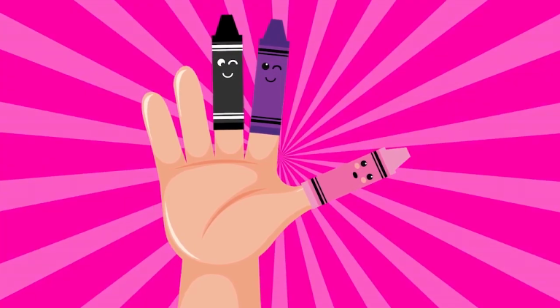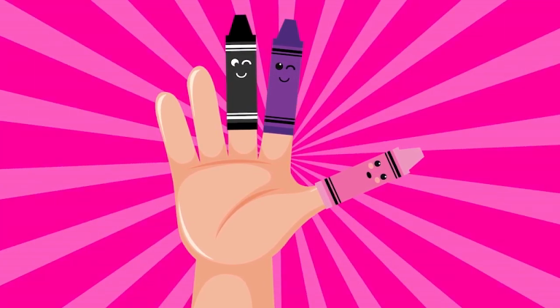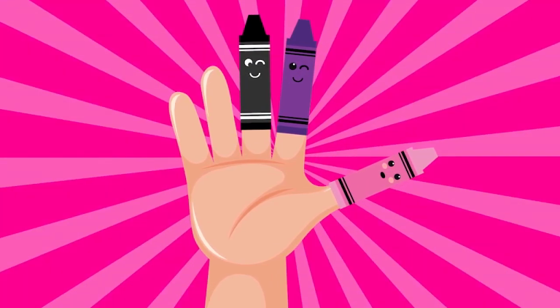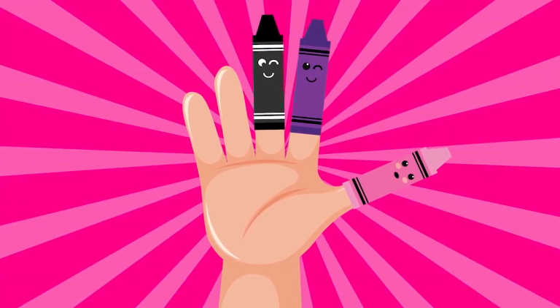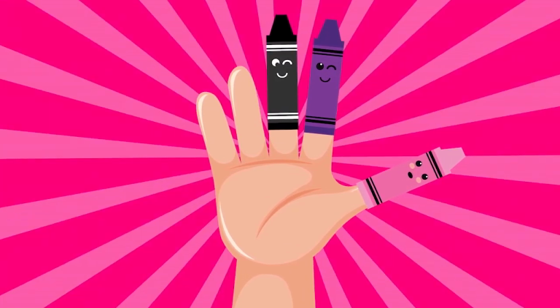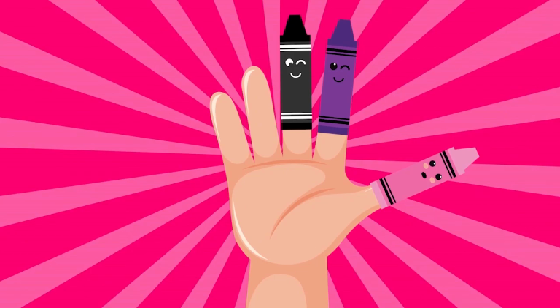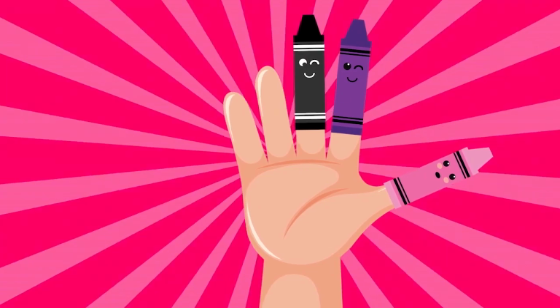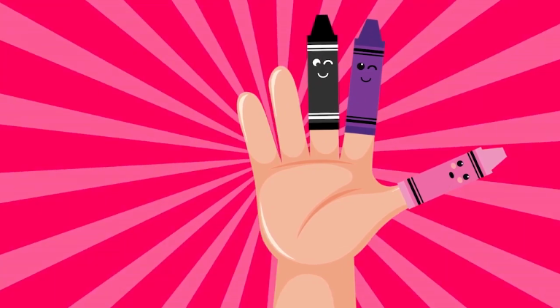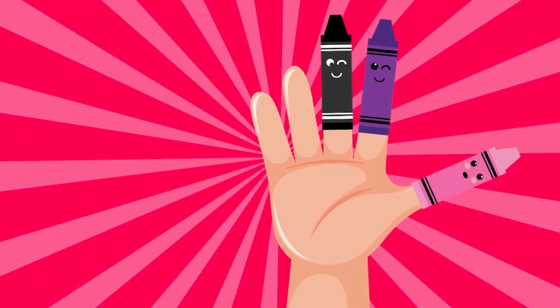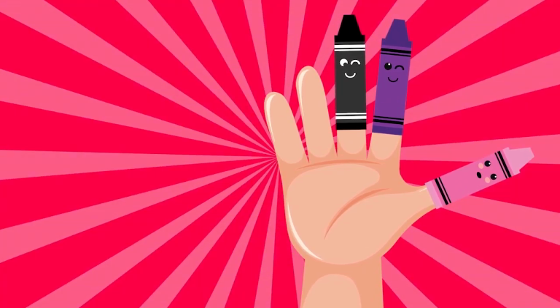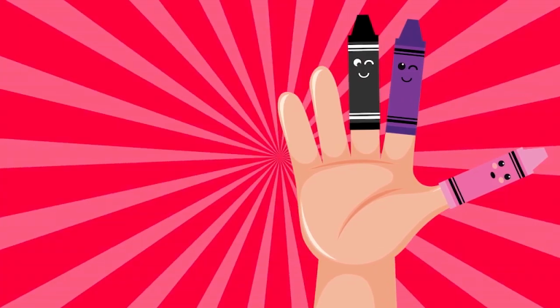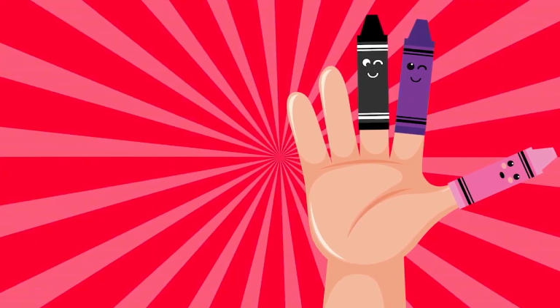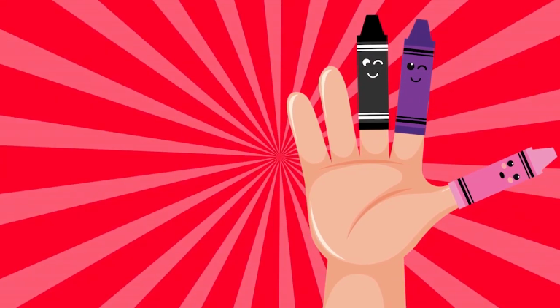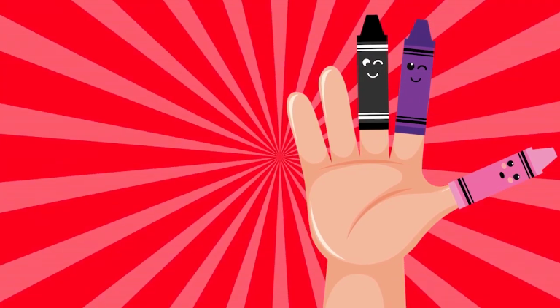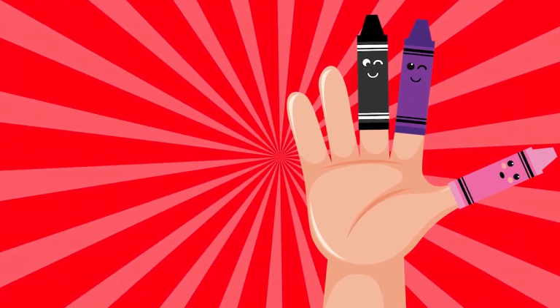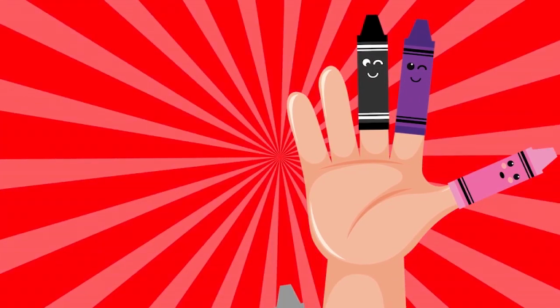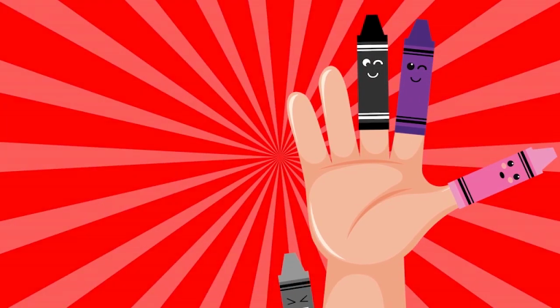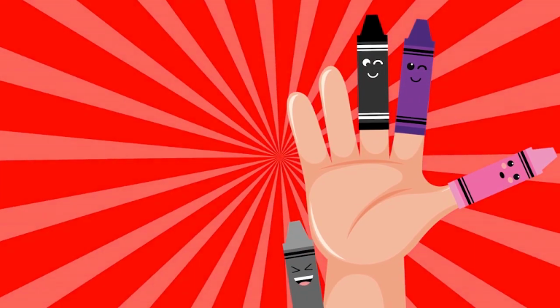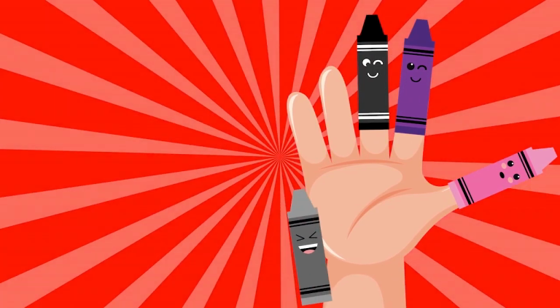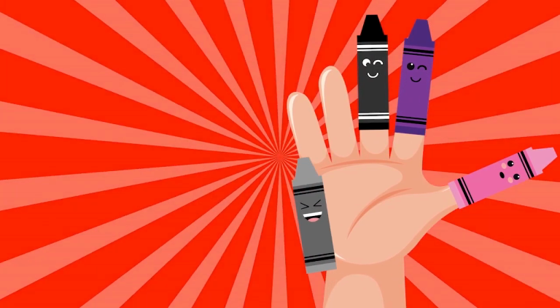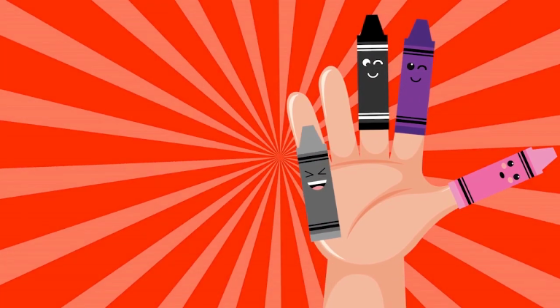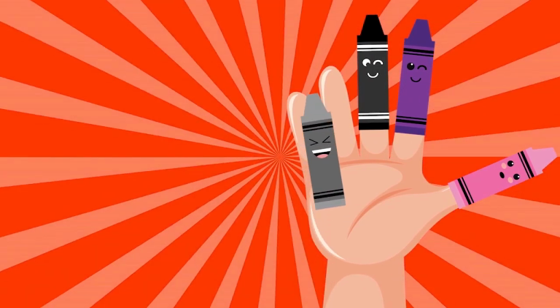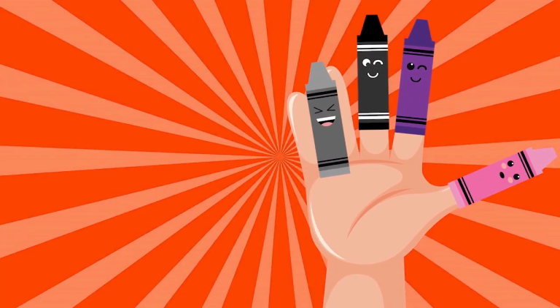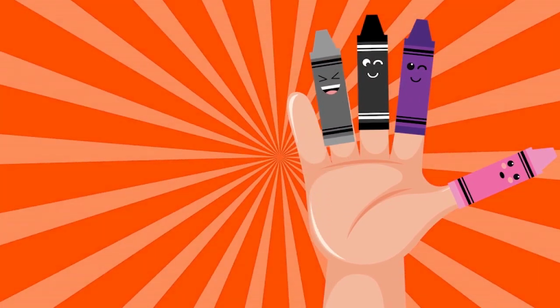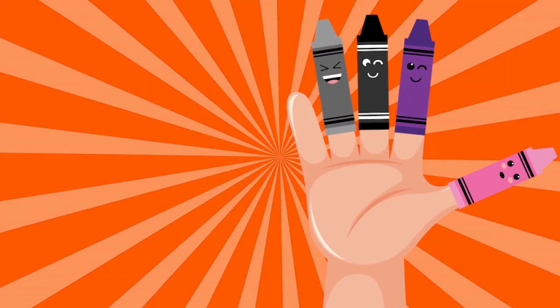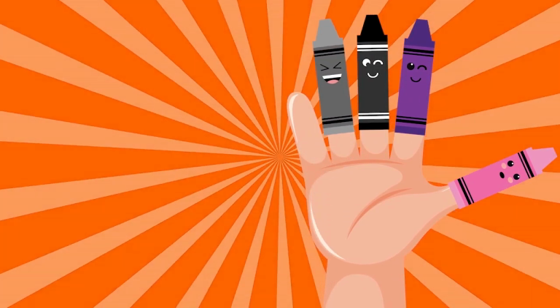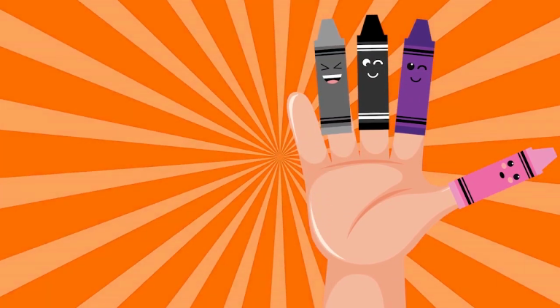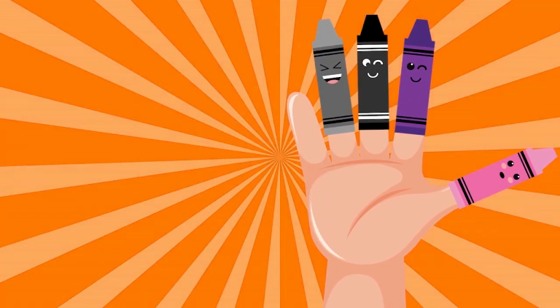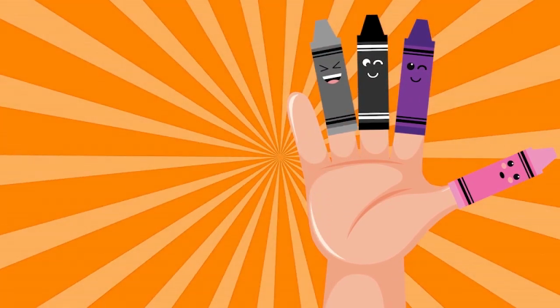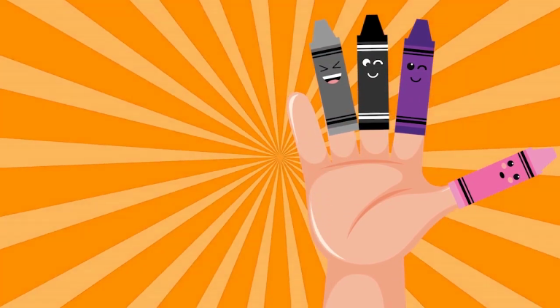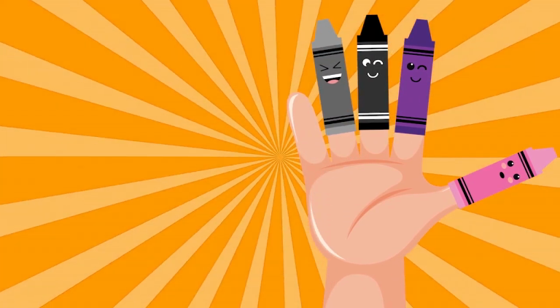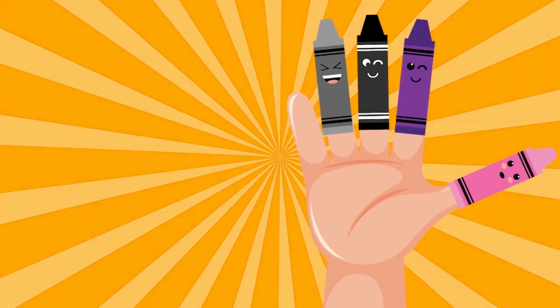Gray color, gray color, where are you? Here I am, here I am, how do you do?